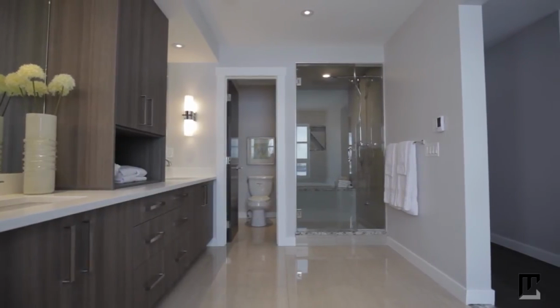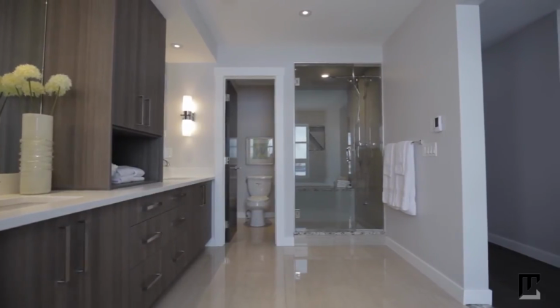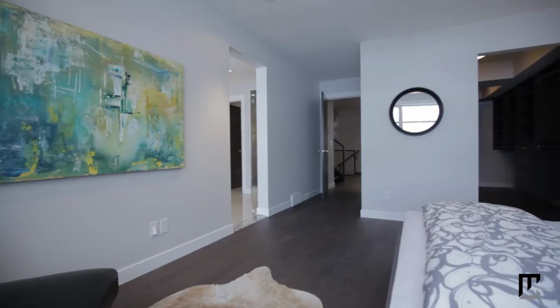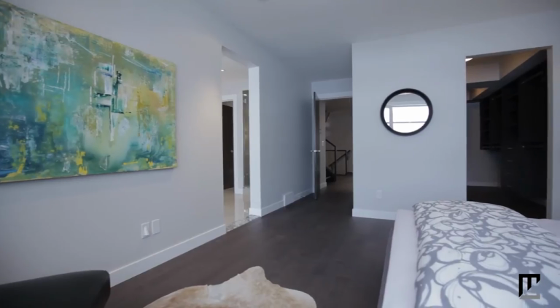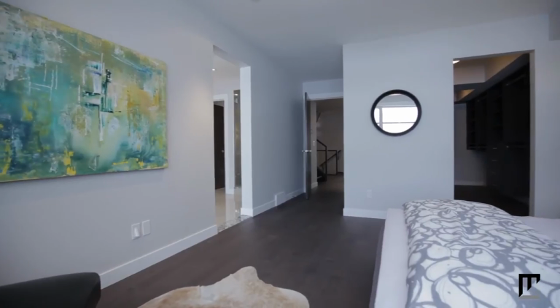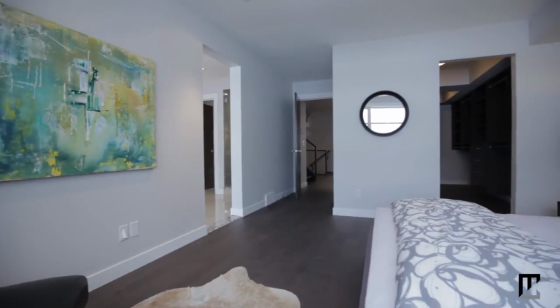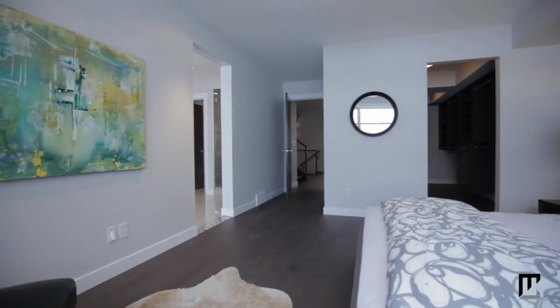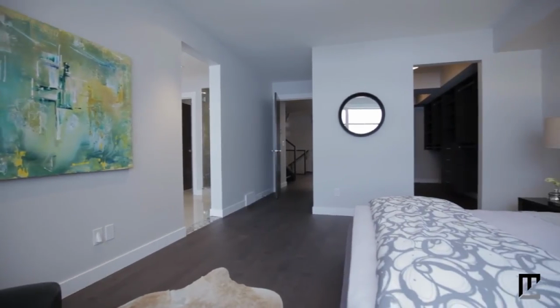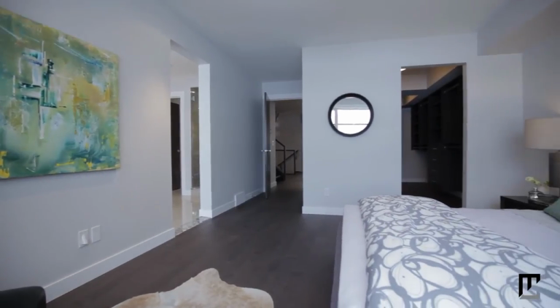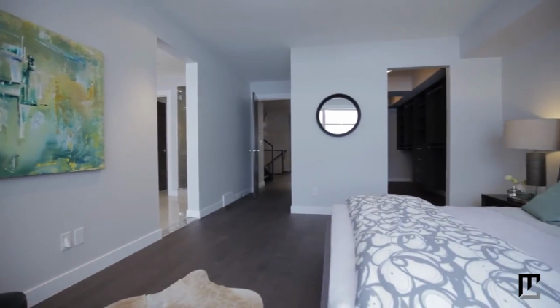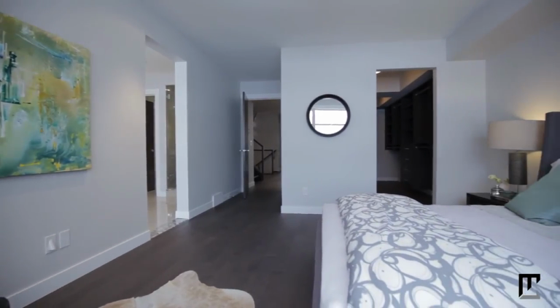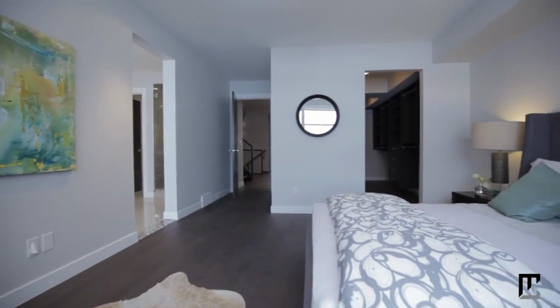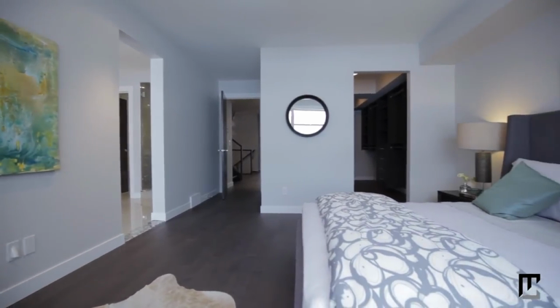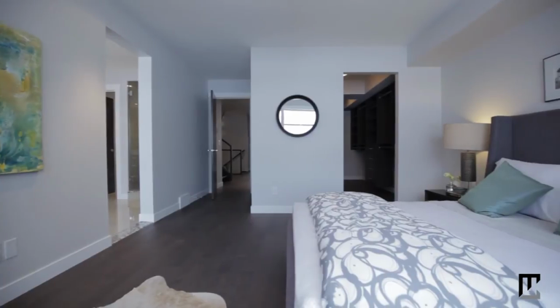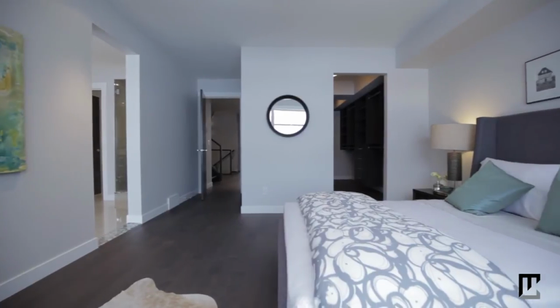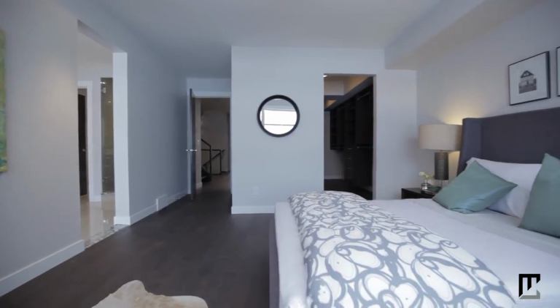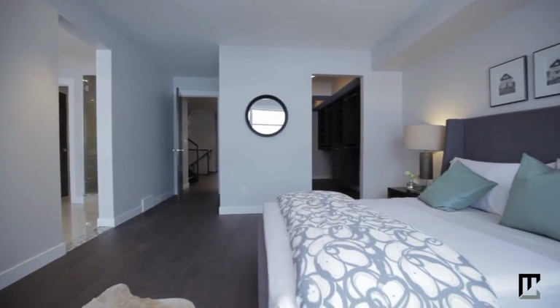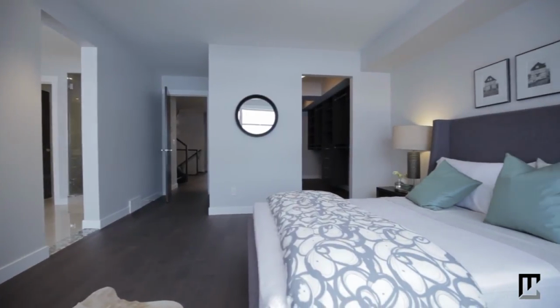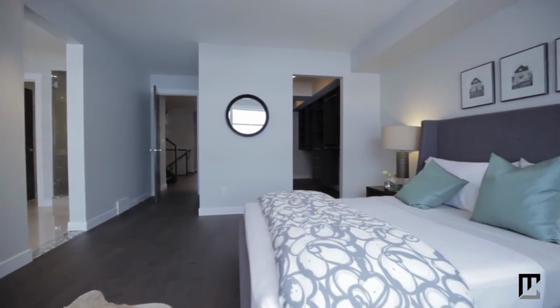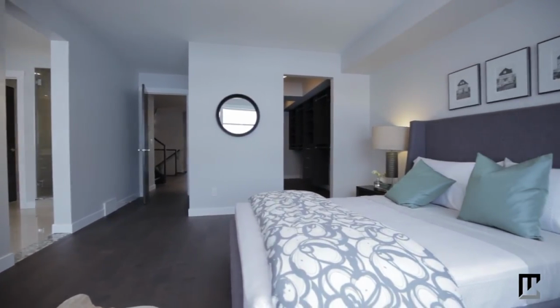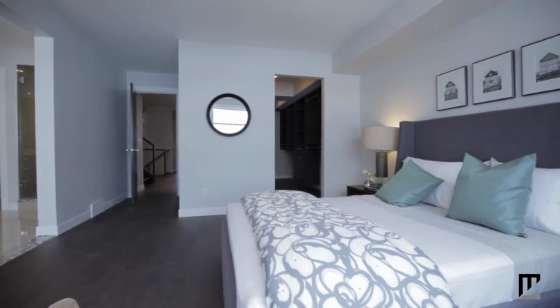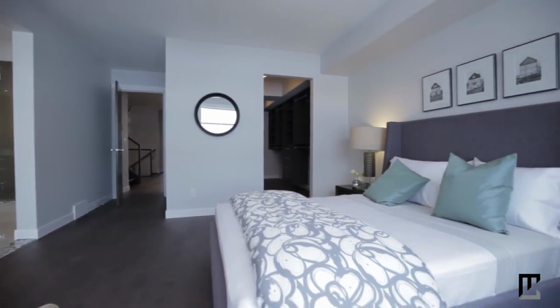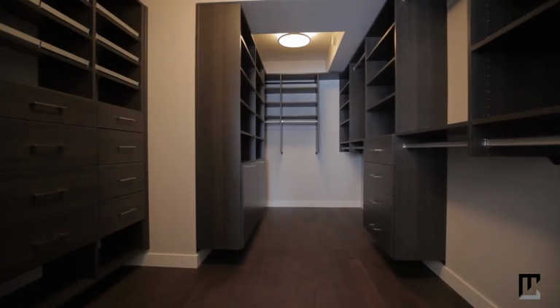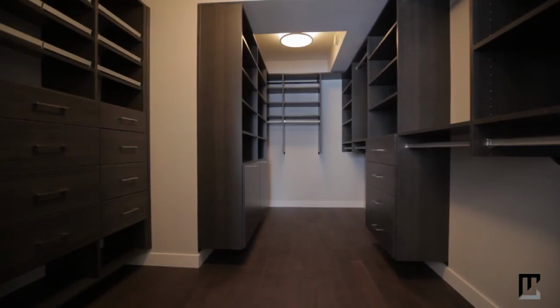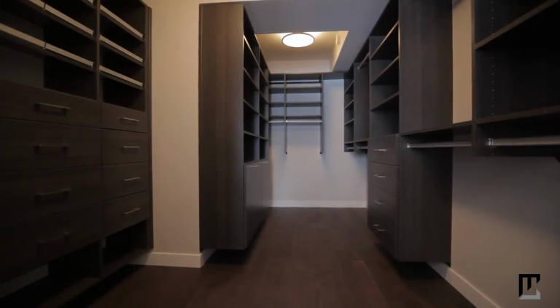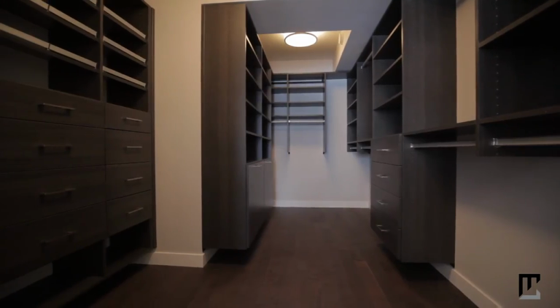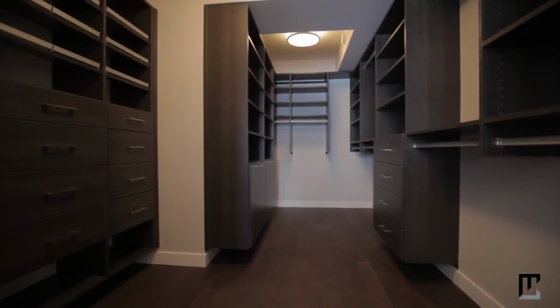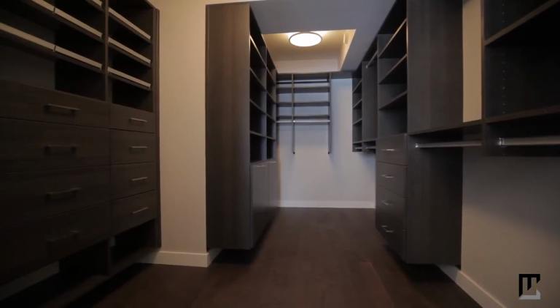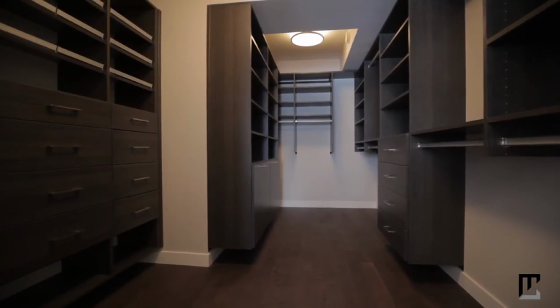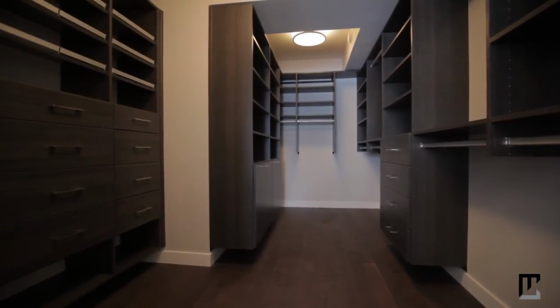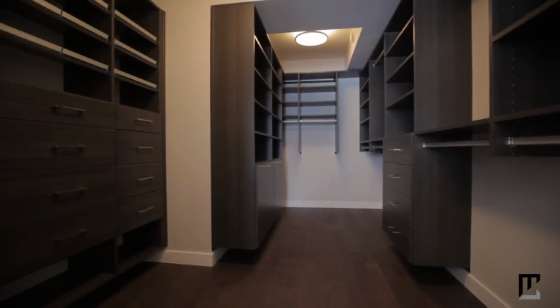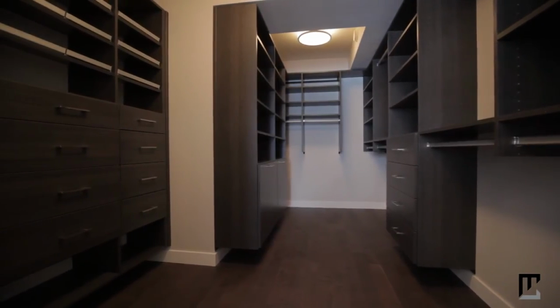Your spectacular master retreat also boasts a rare large walk-in wardrobe with incredible custom shelving.